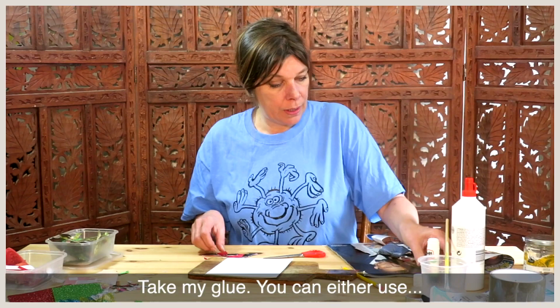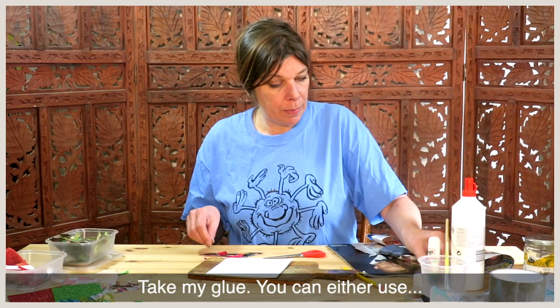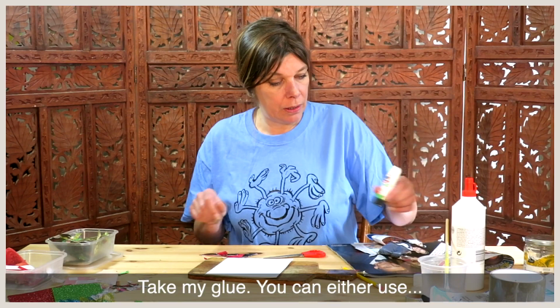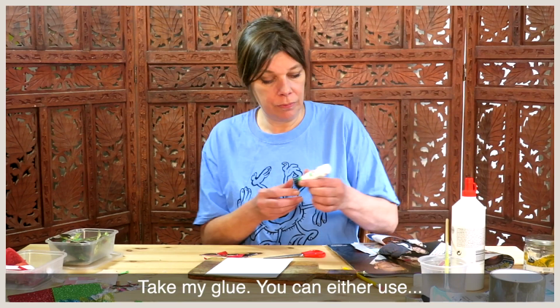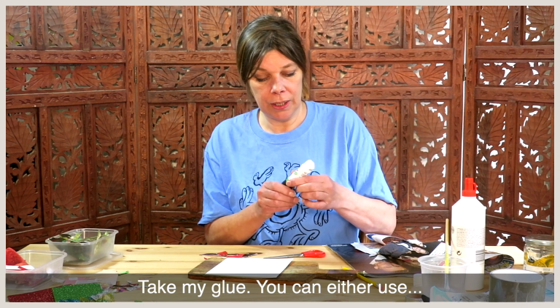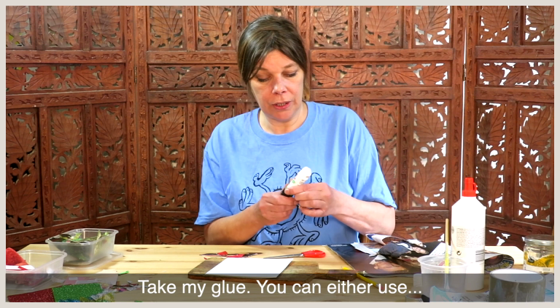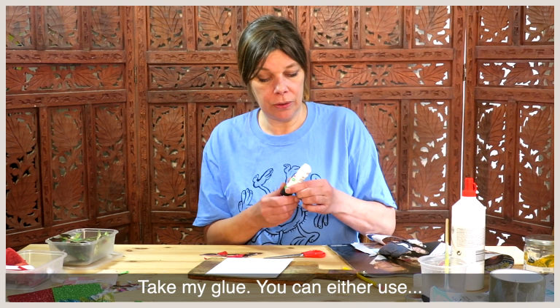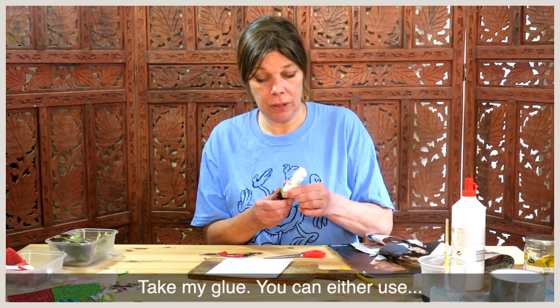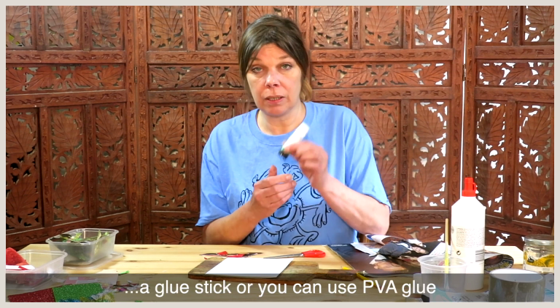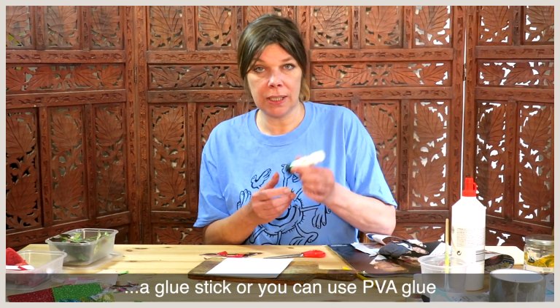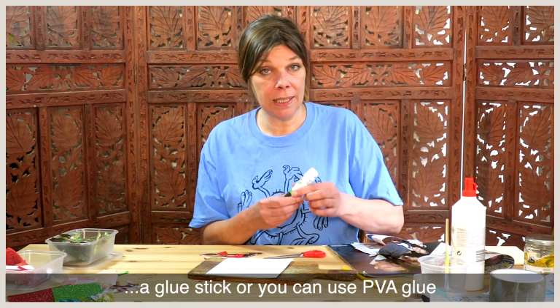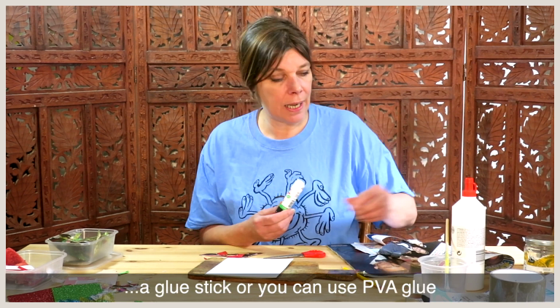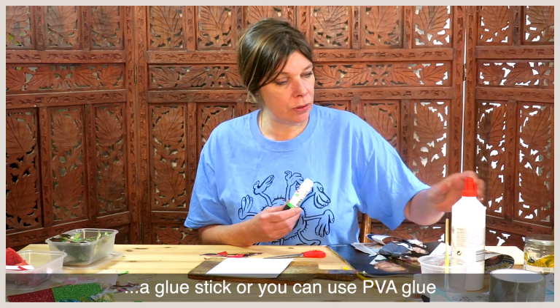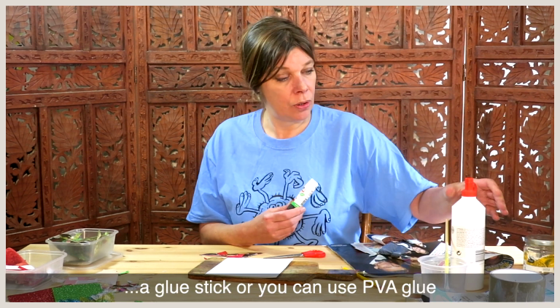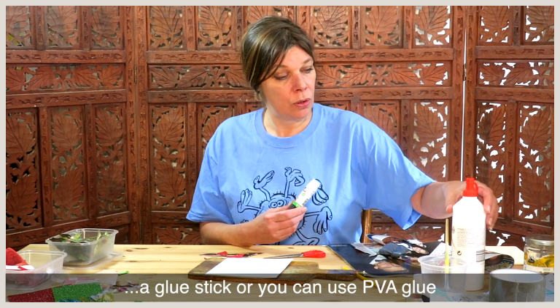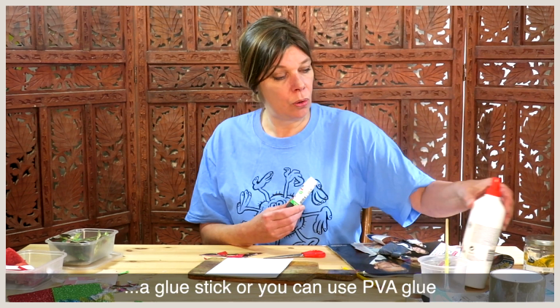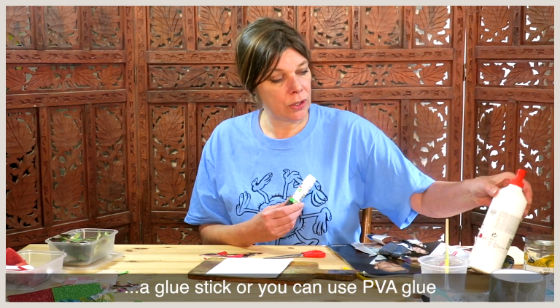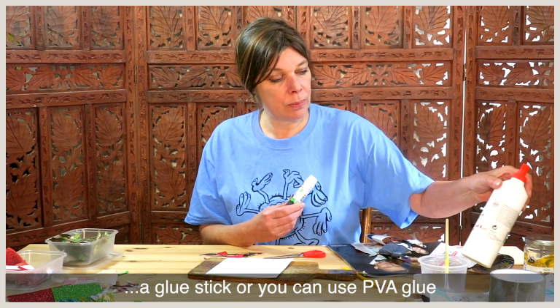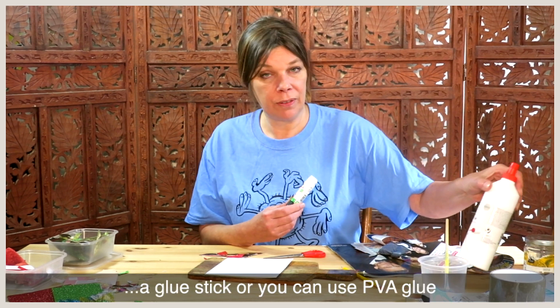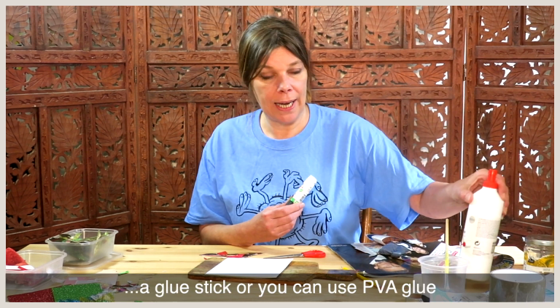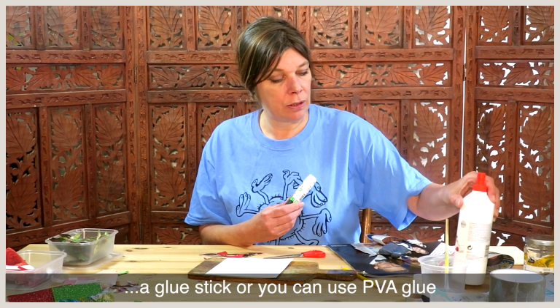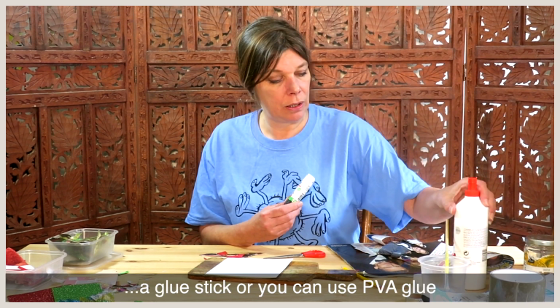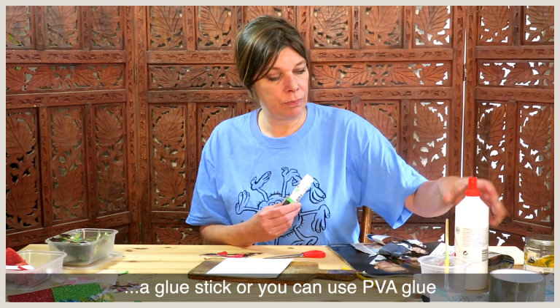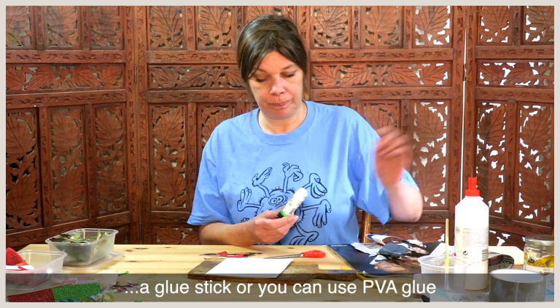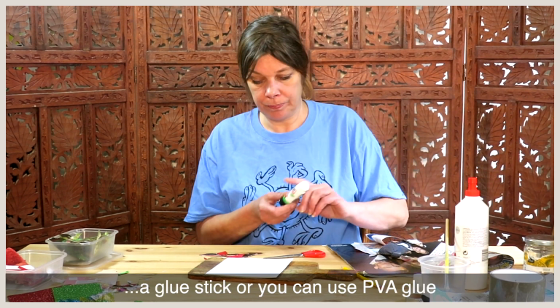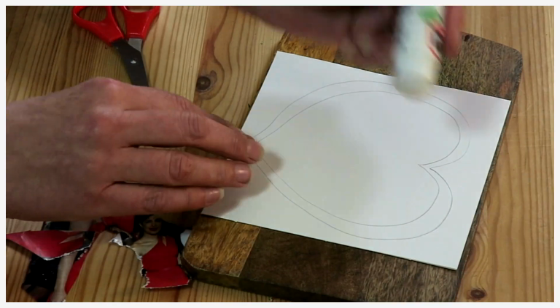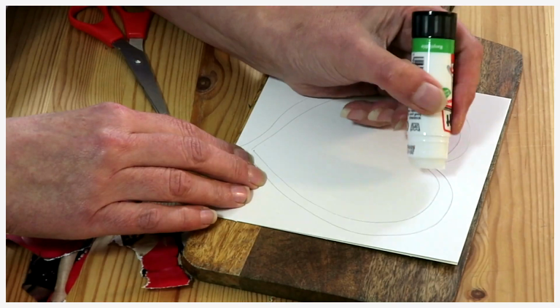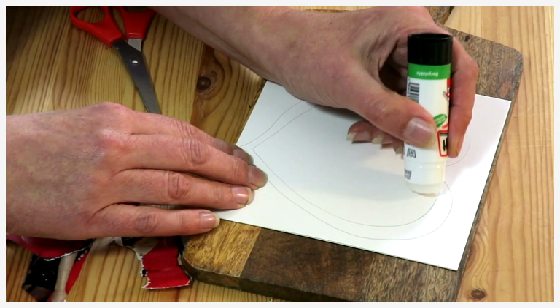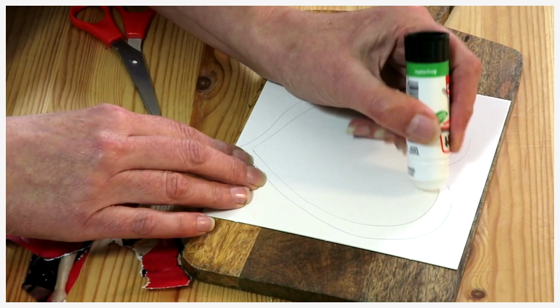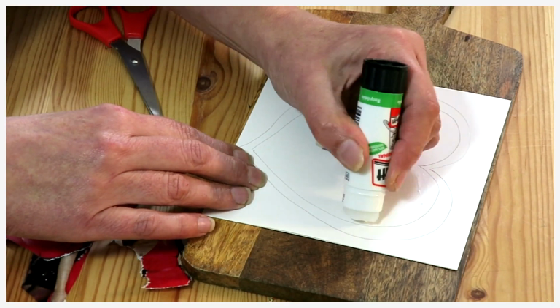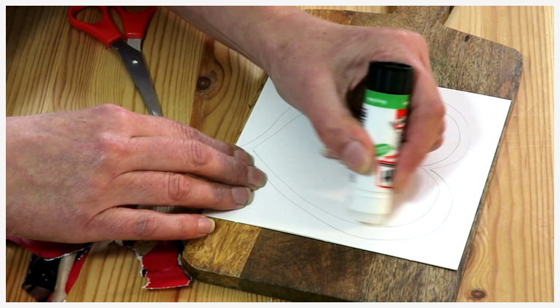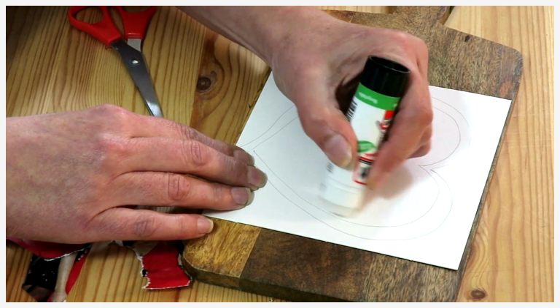Take my glue. You can either use a glue stick or you can use PVA glue.